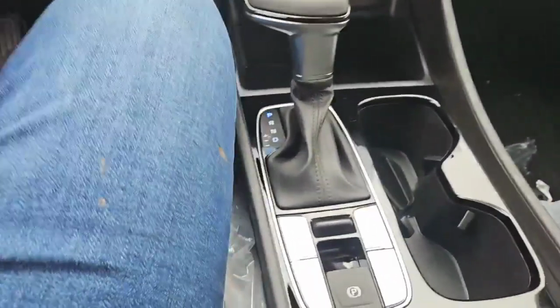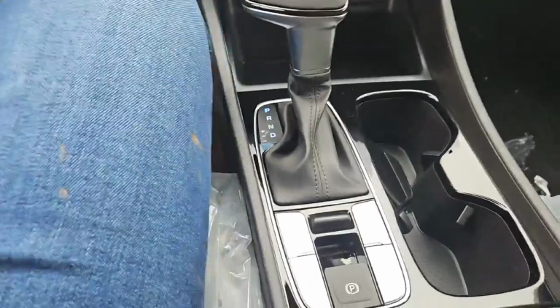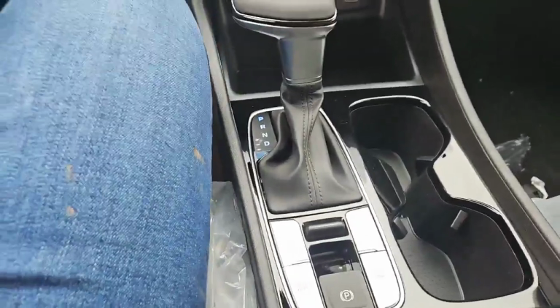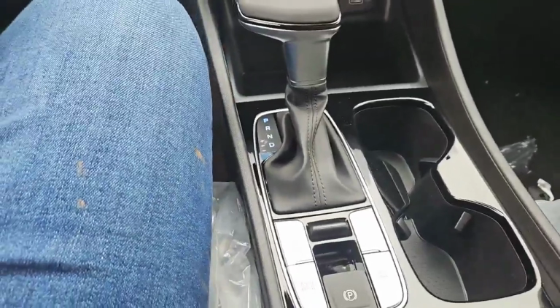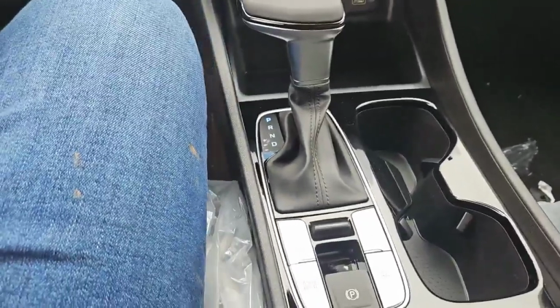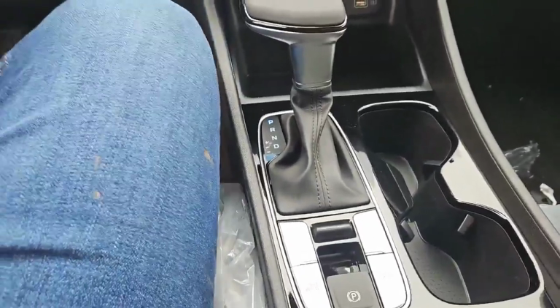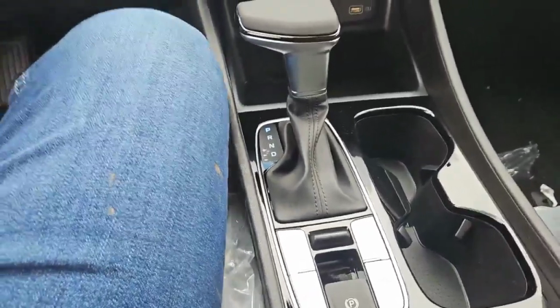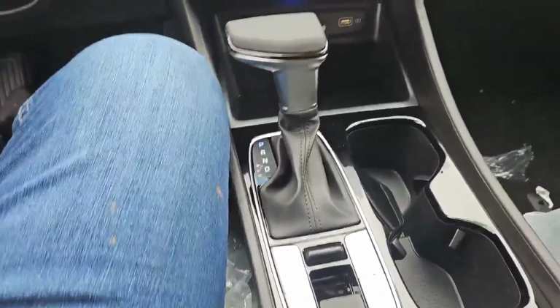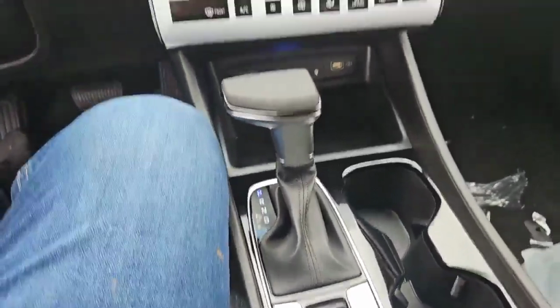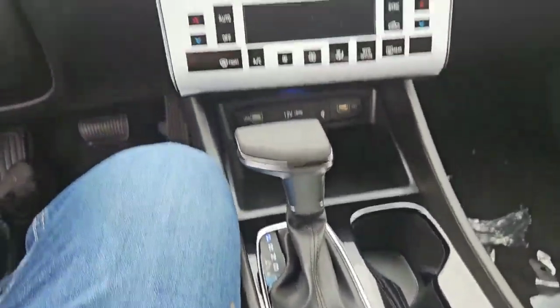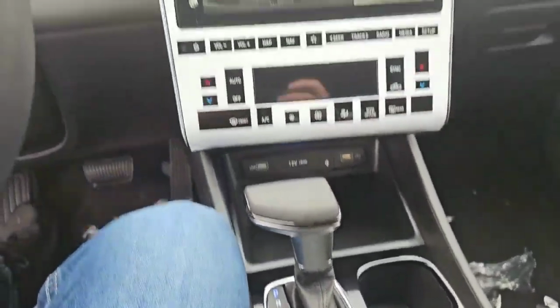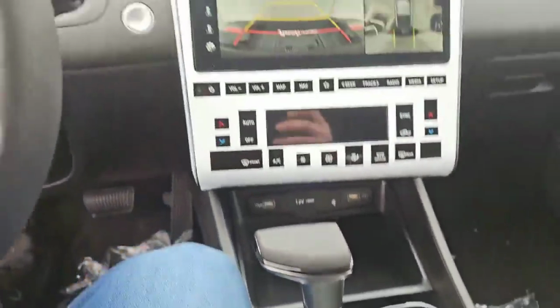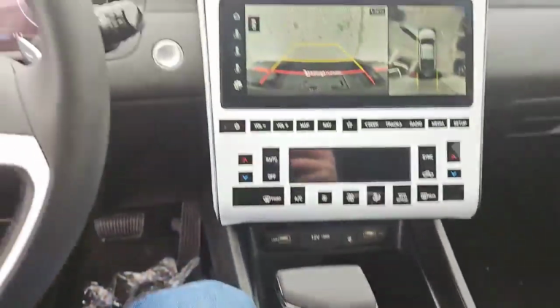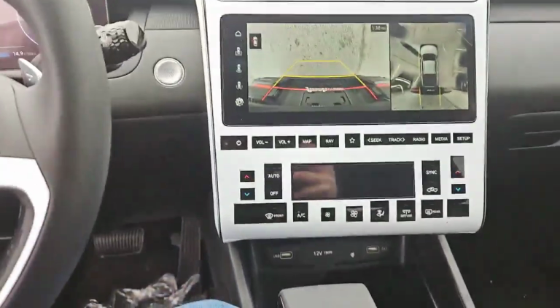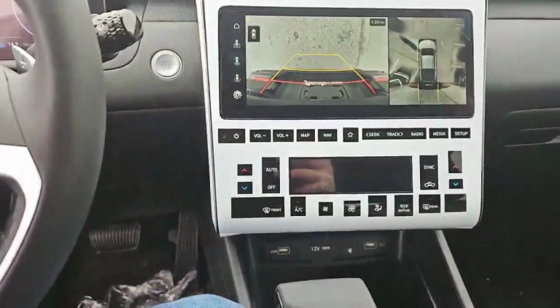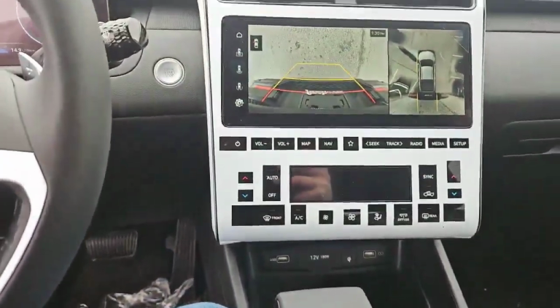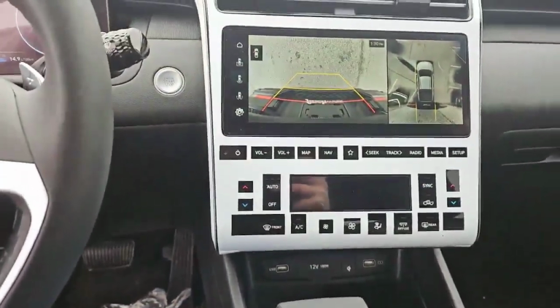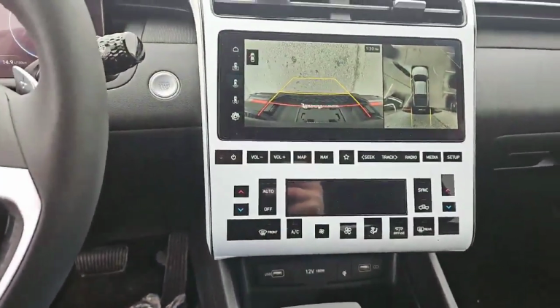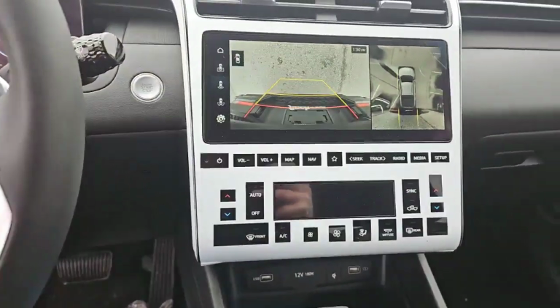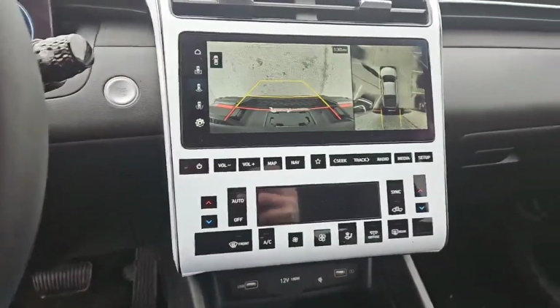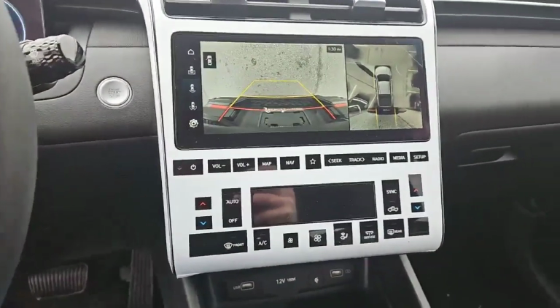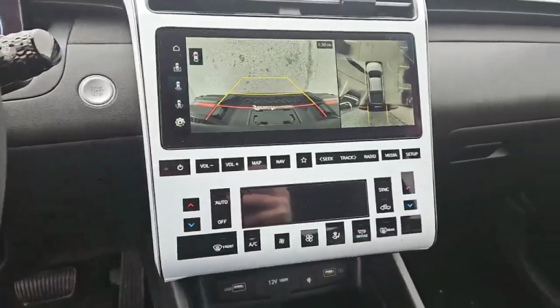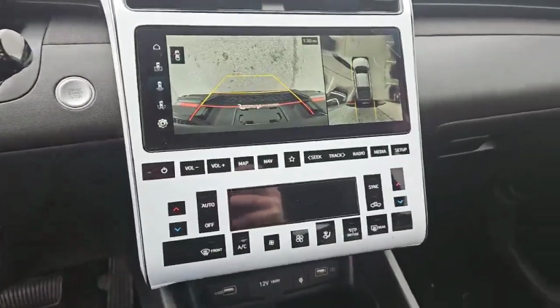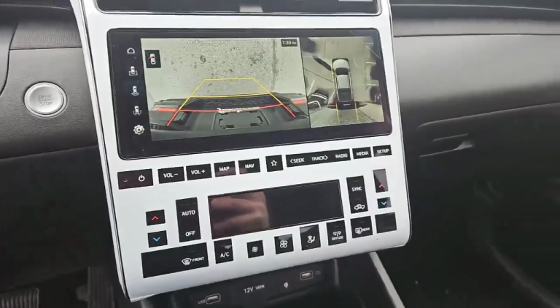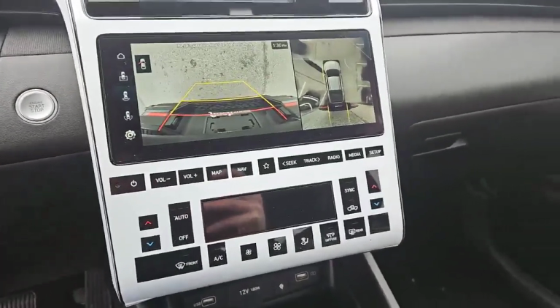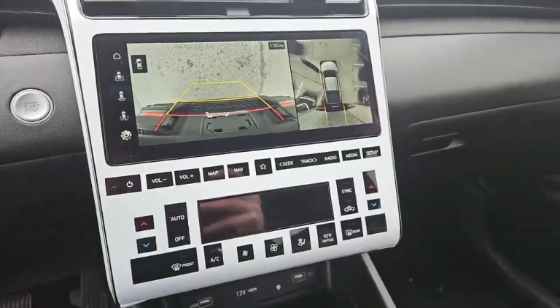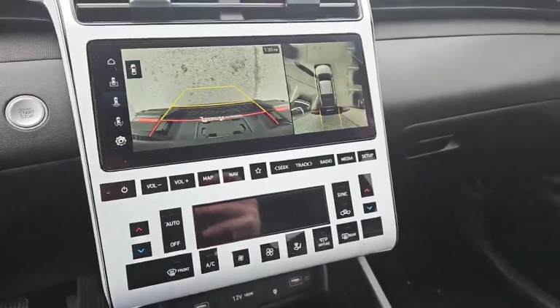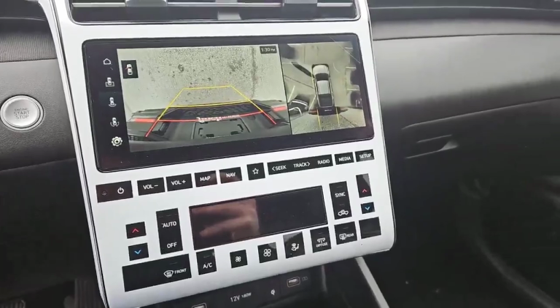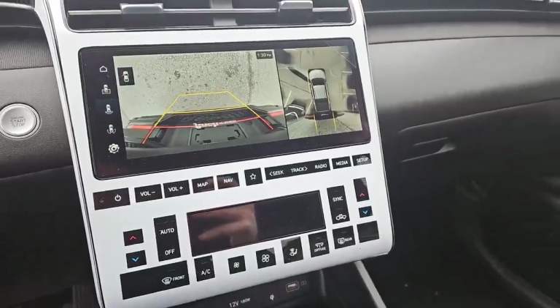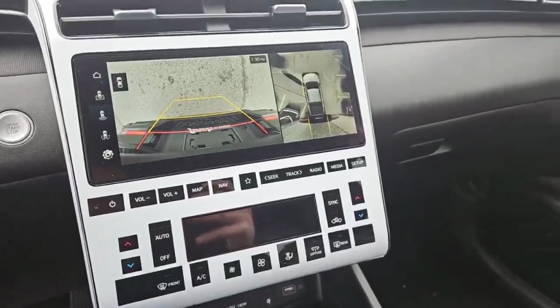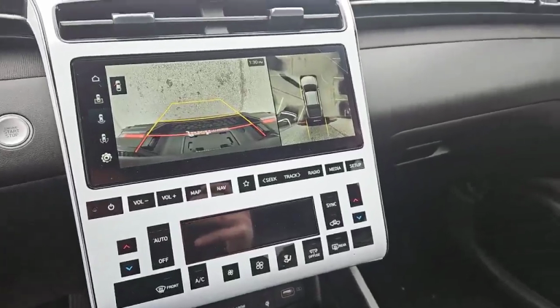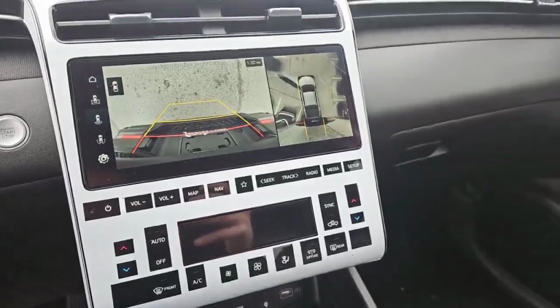Different drive terrain modes as well as built-in navigation, Android Auto, and Apple CarPlay.